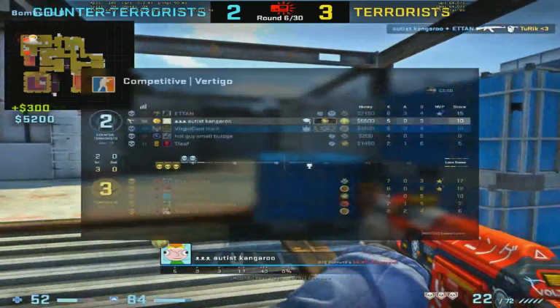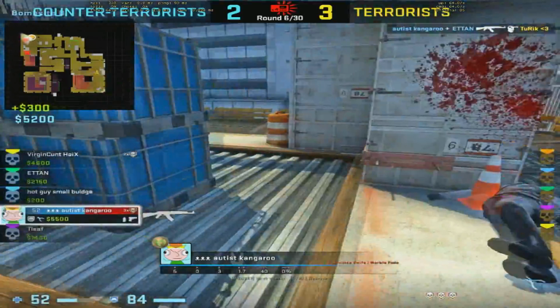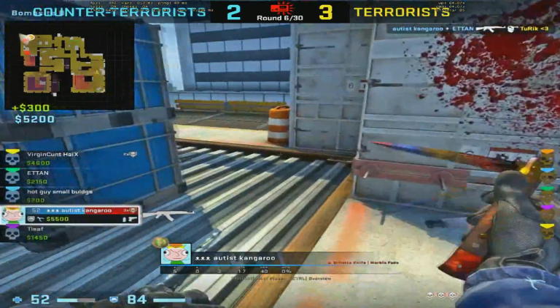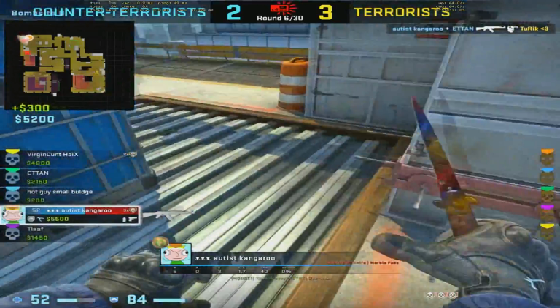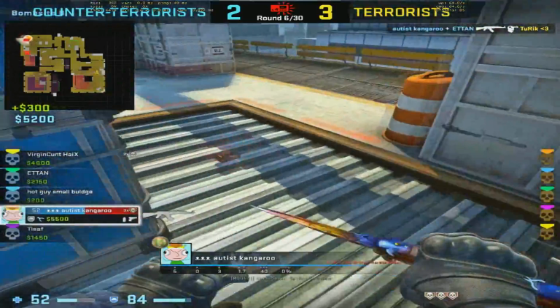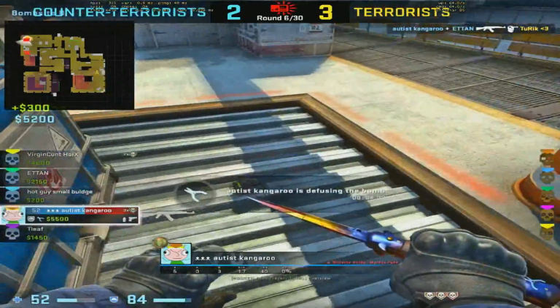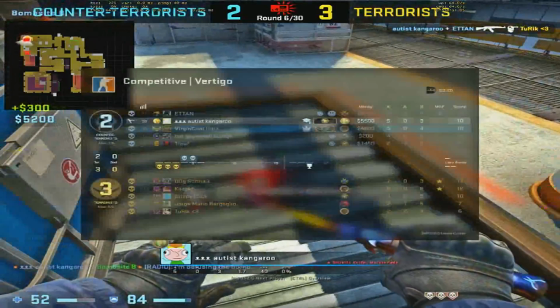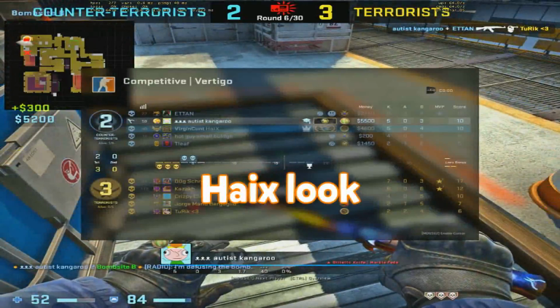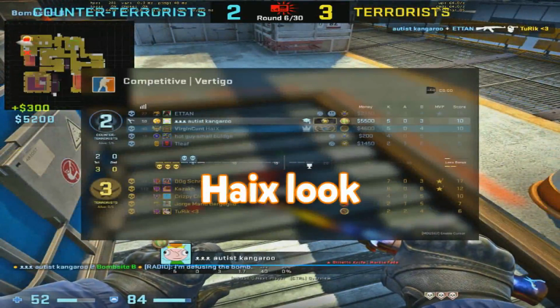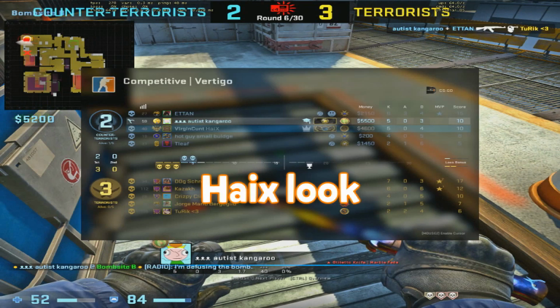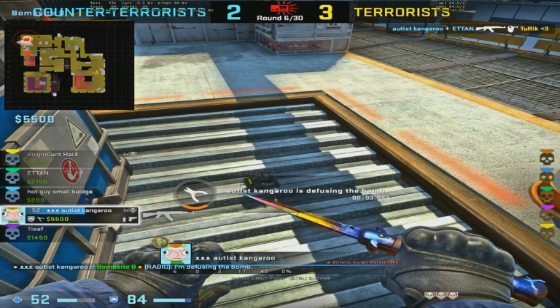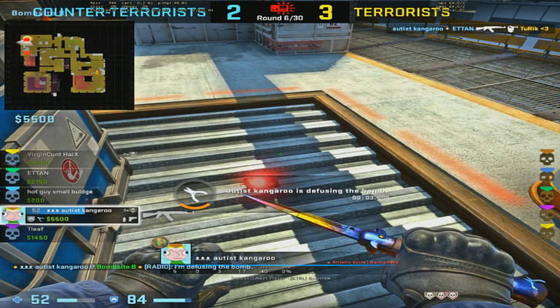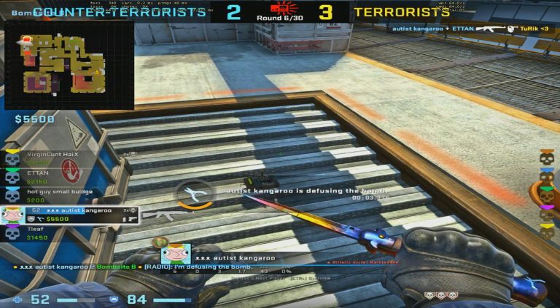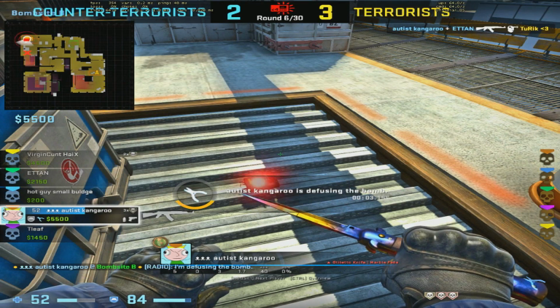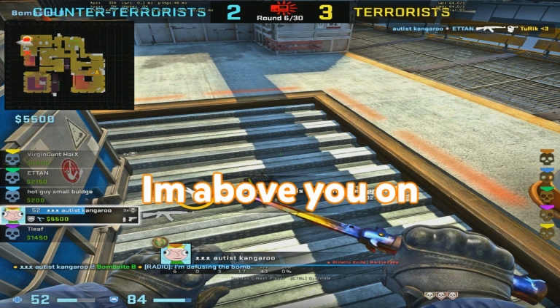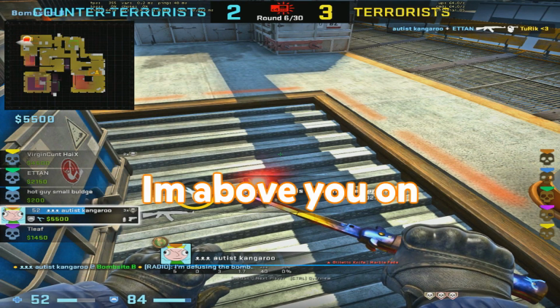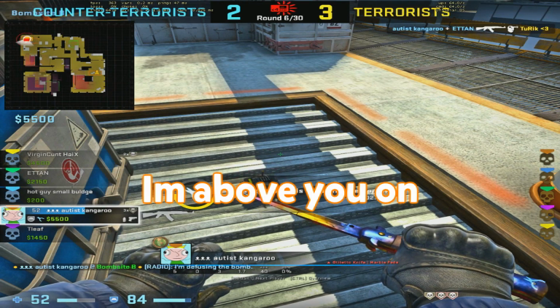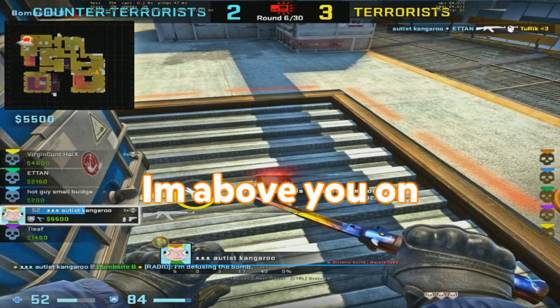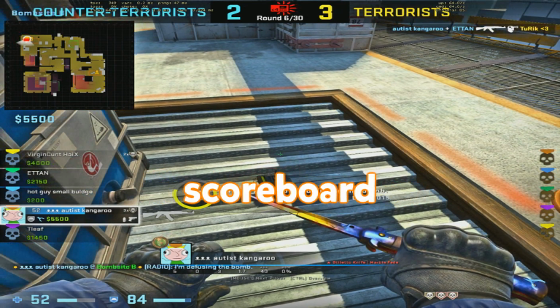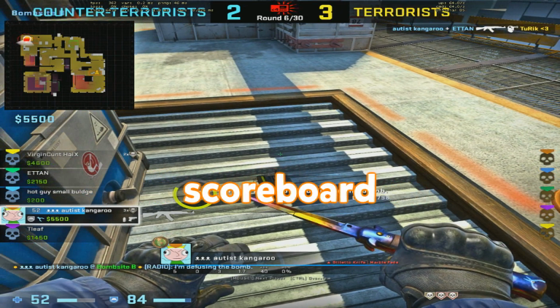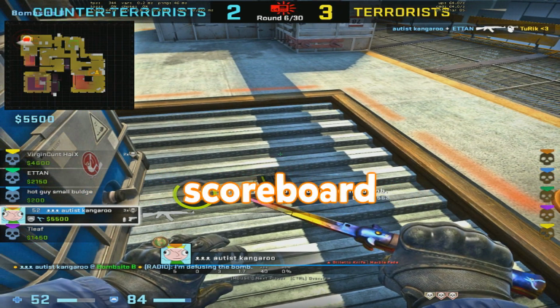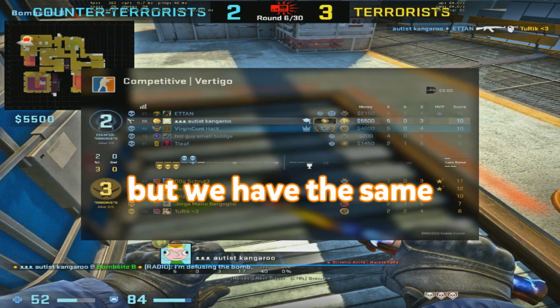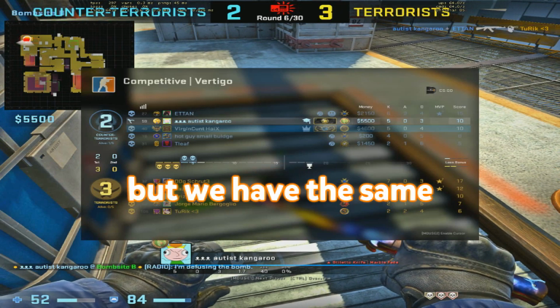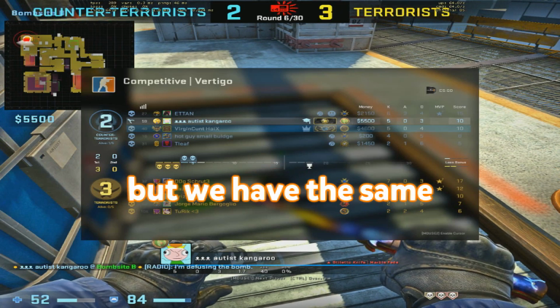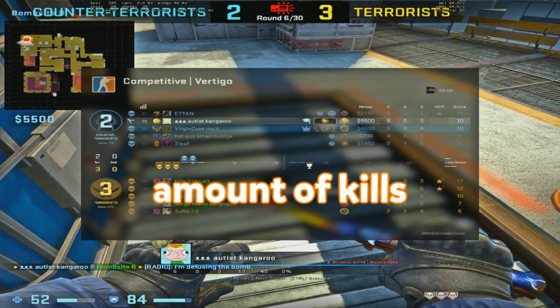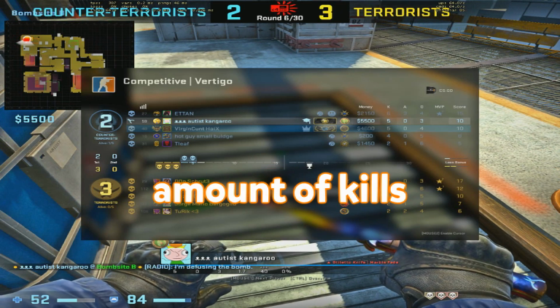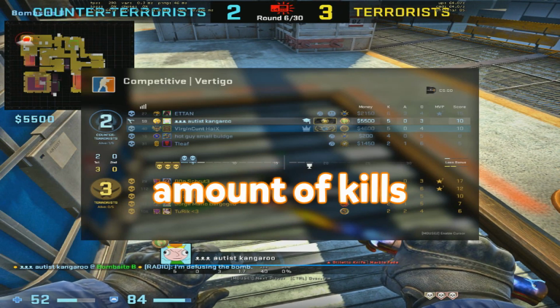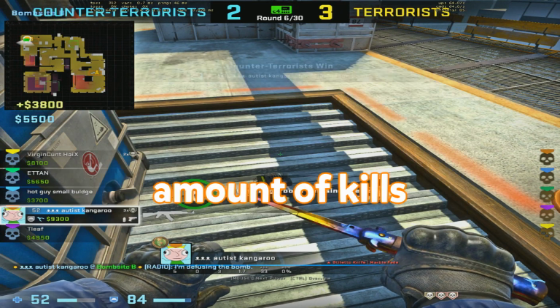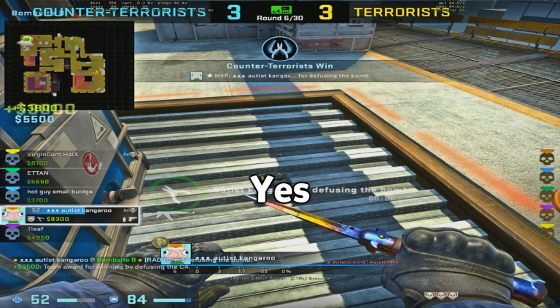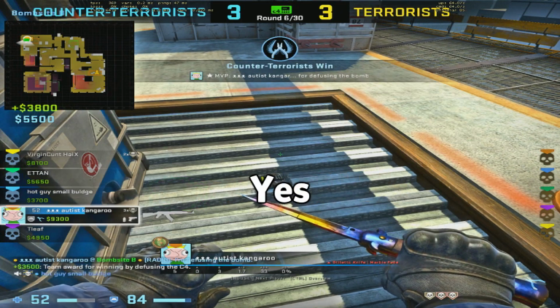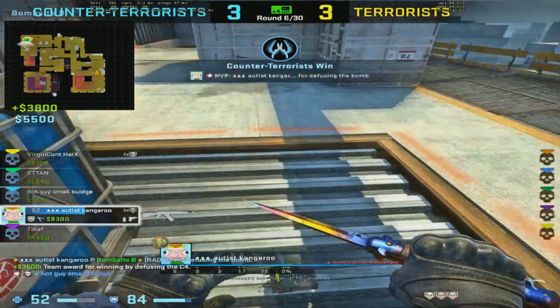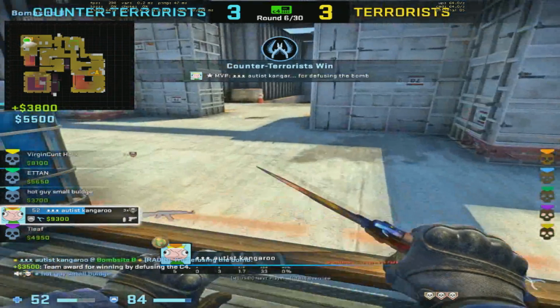Shit. Hikes, look — I'm above you on the scoreboard, but we have the same amount of kills. Yes. Hey, good job.